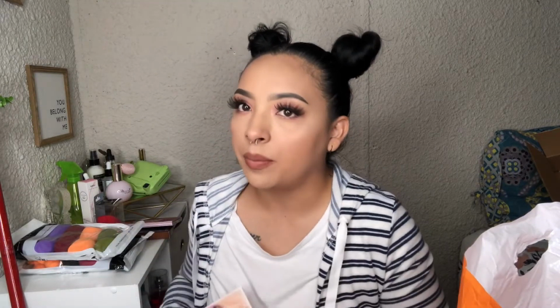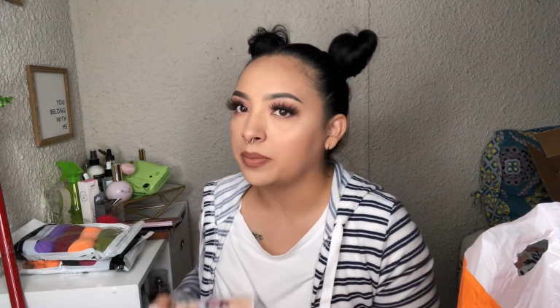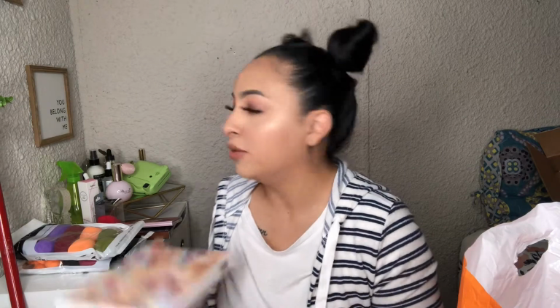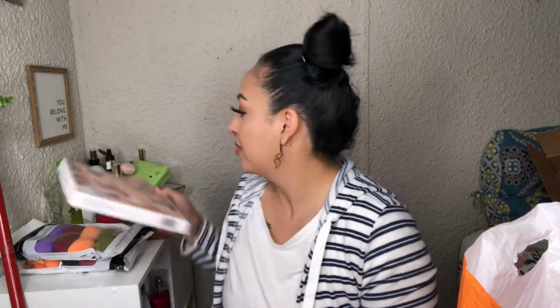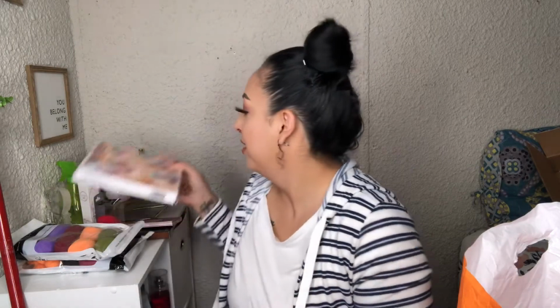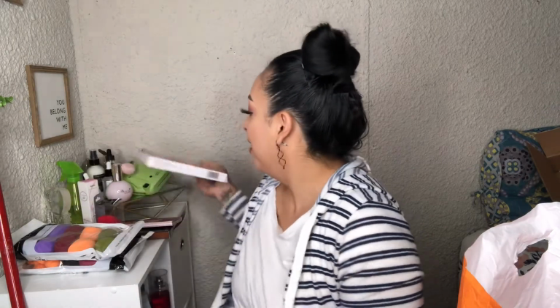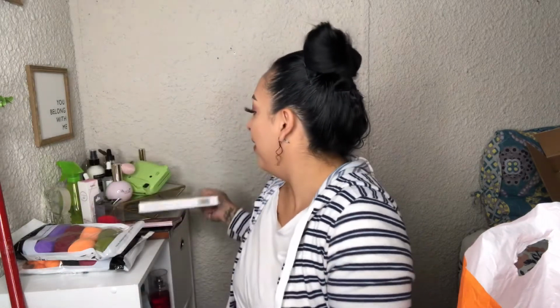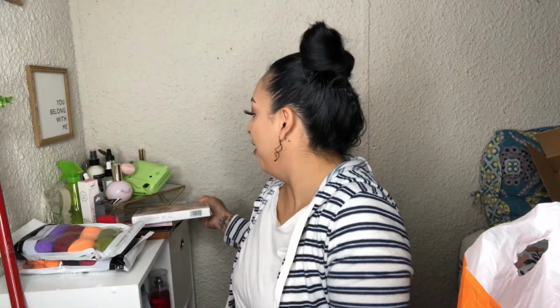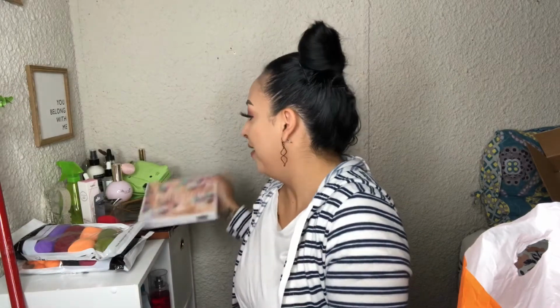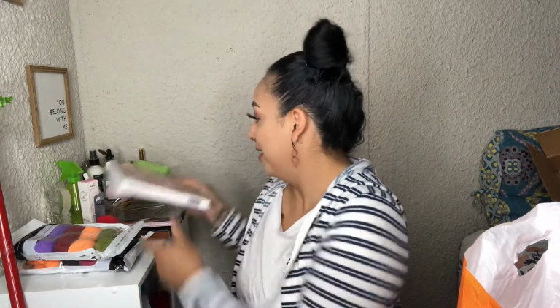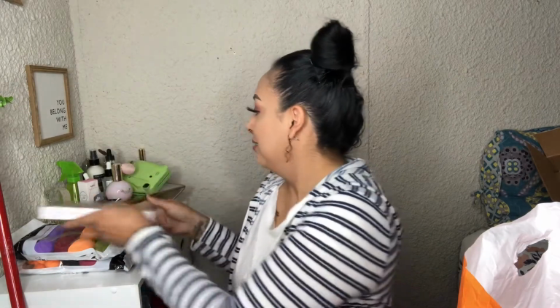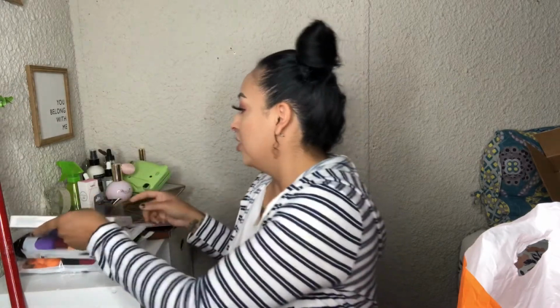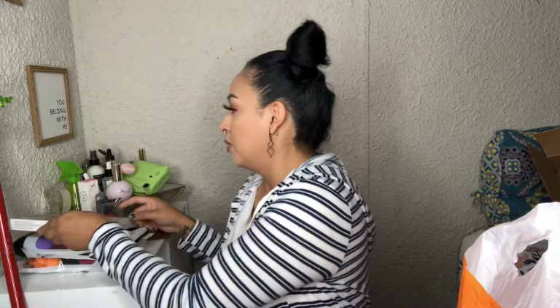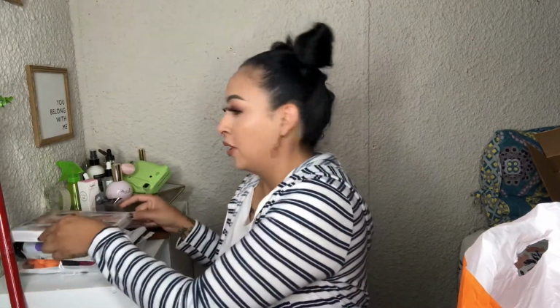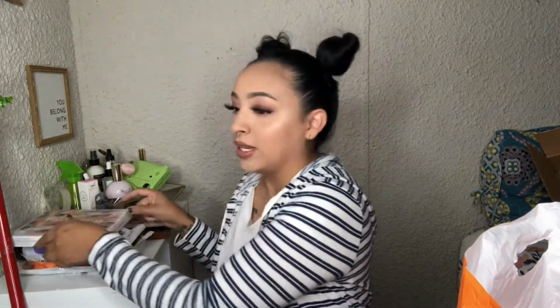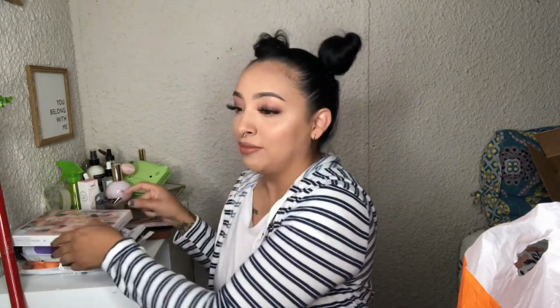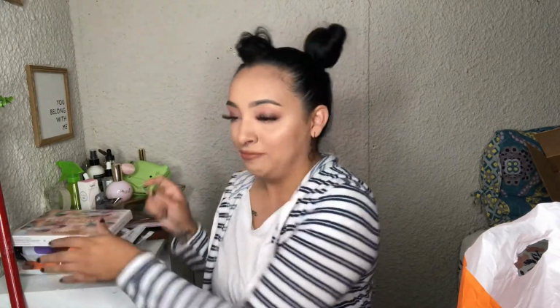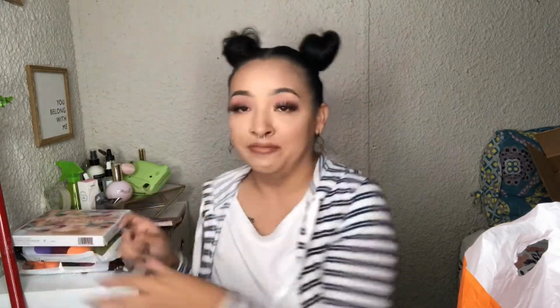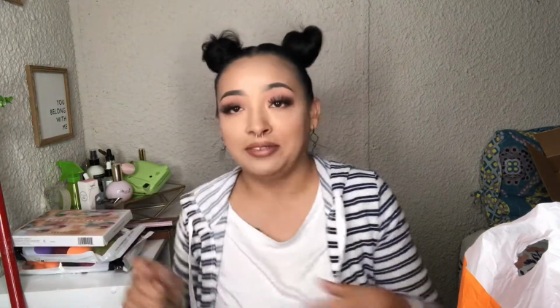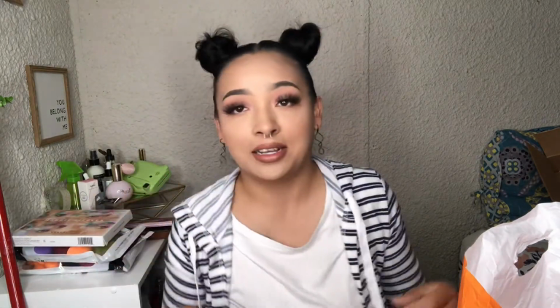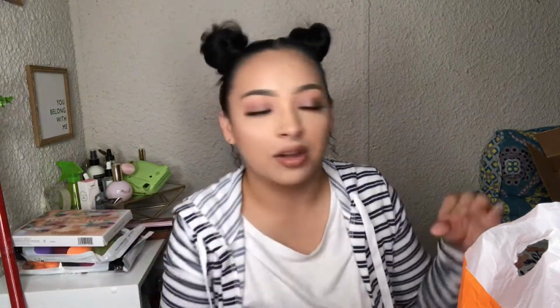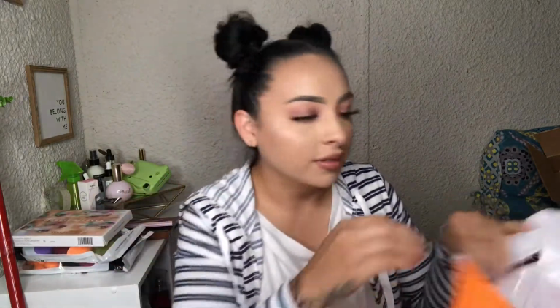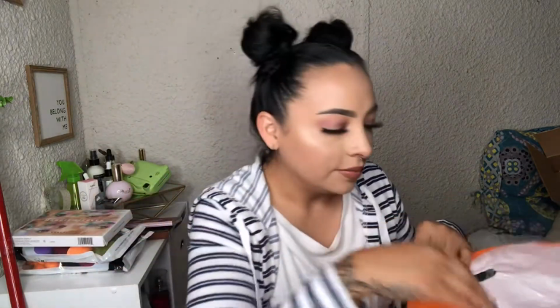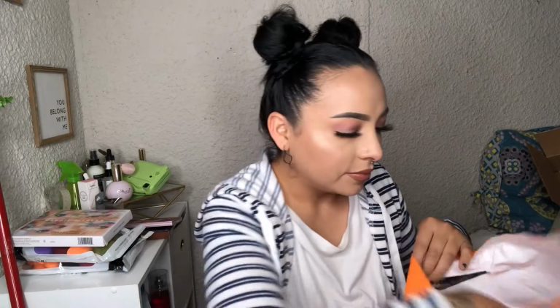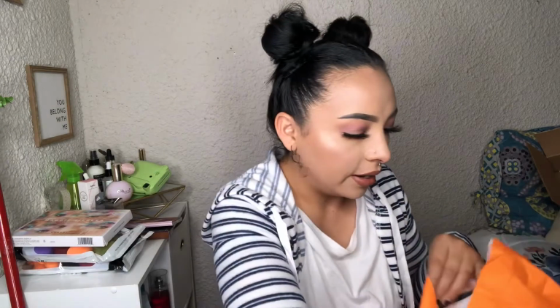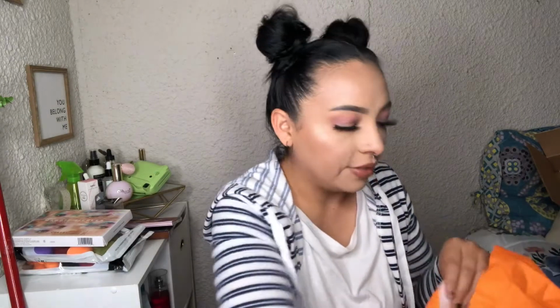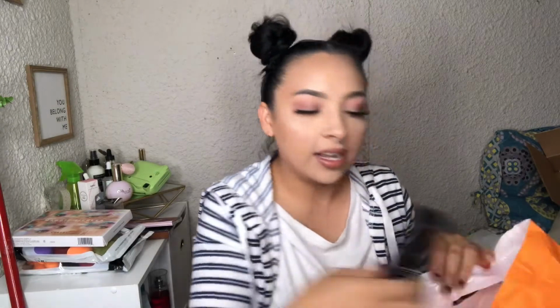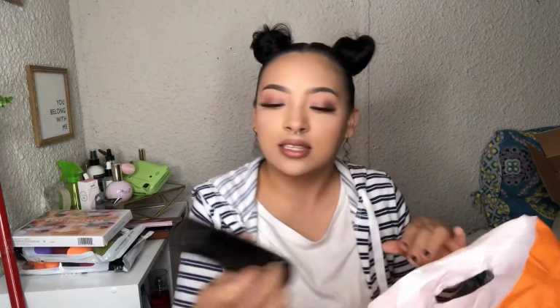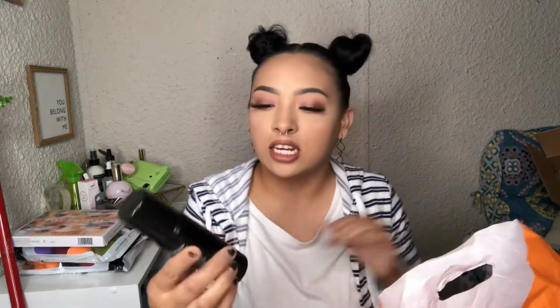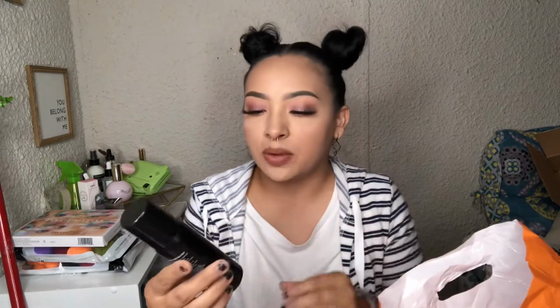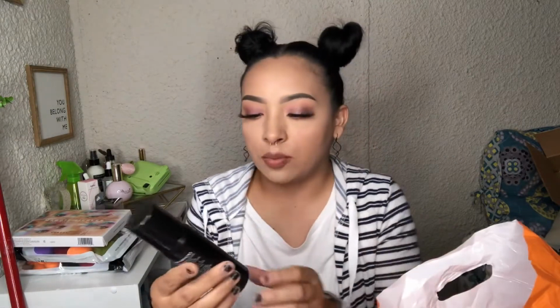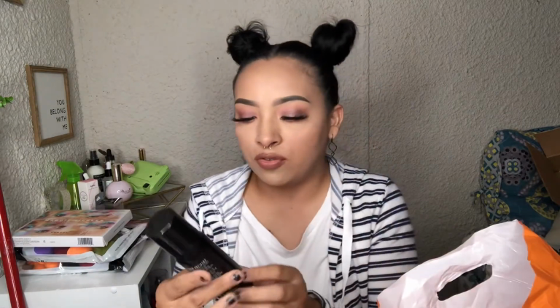You might feel like something's off — it's because I literally, like five minutes ago, I pierced my nose. I just pierced my nose like five seconds ago!